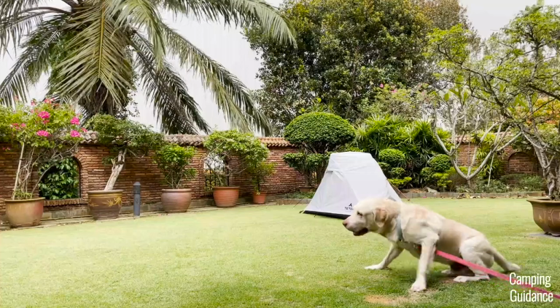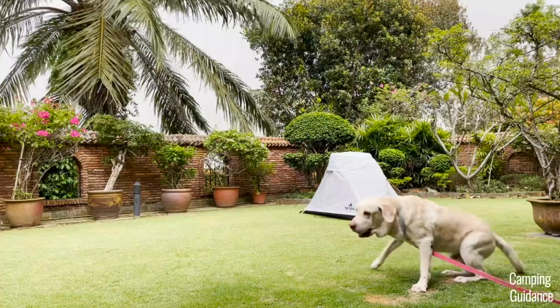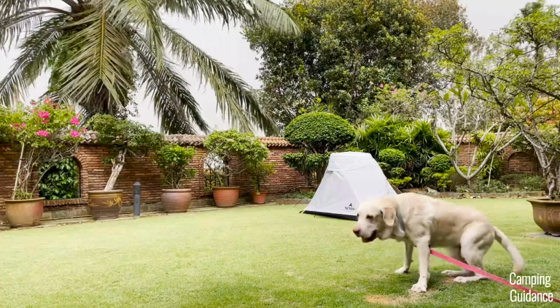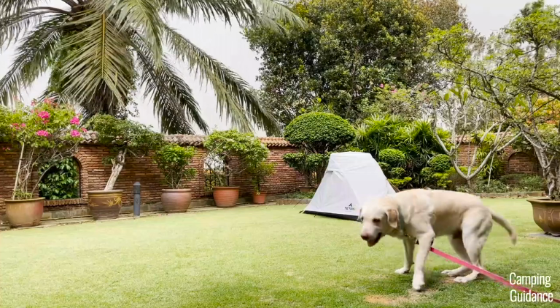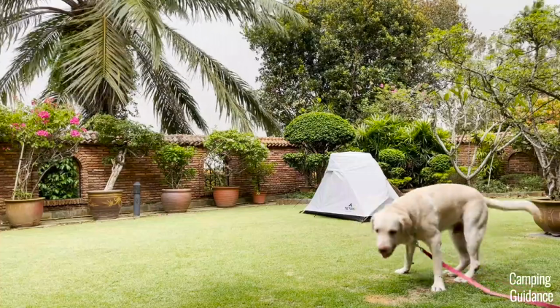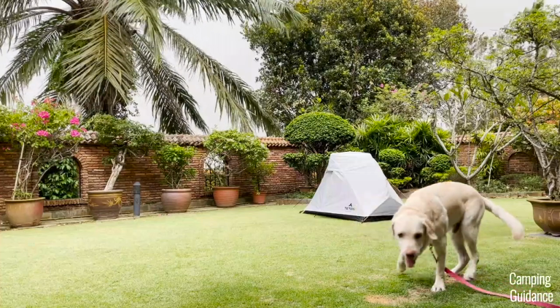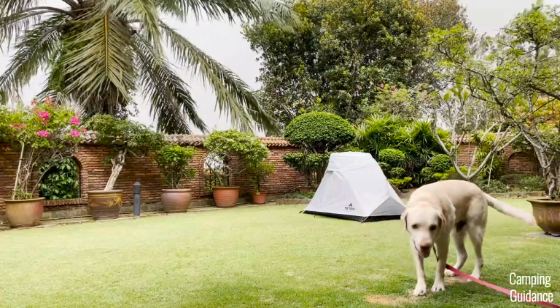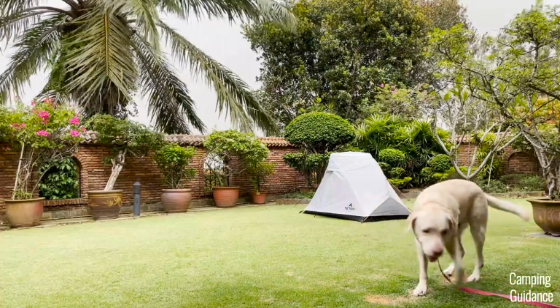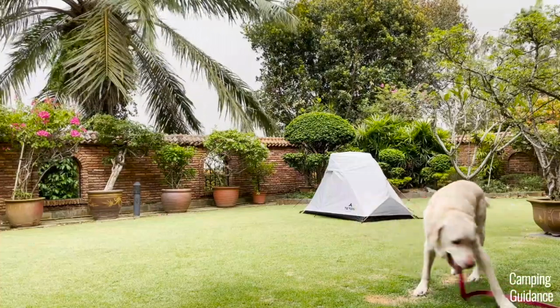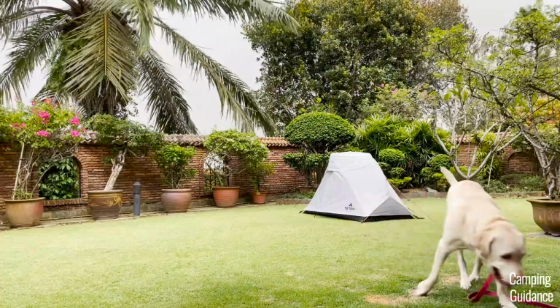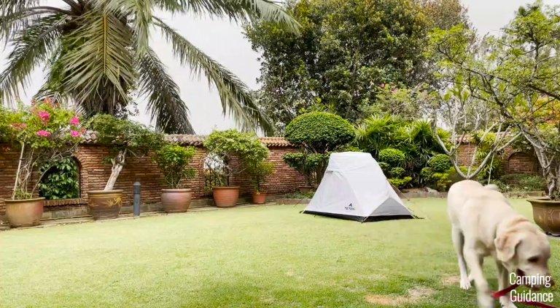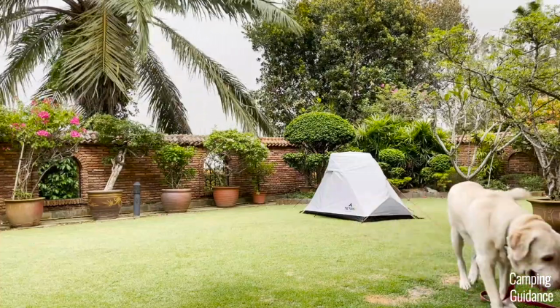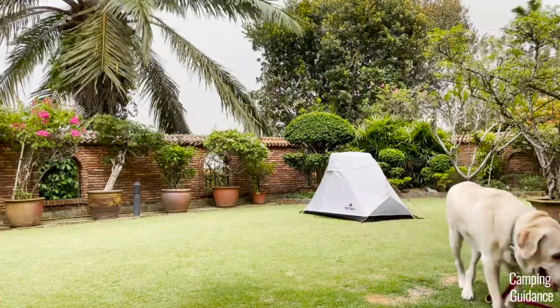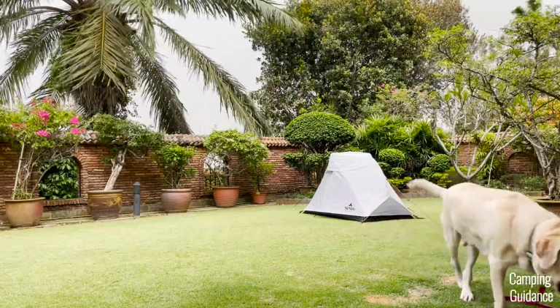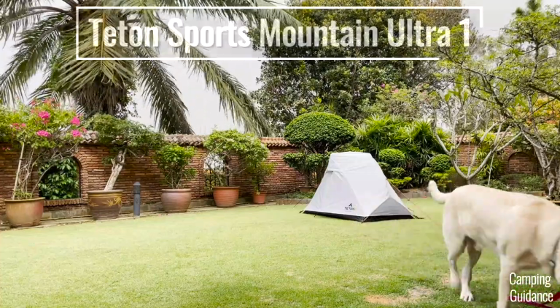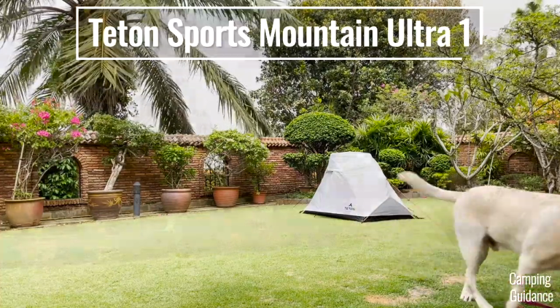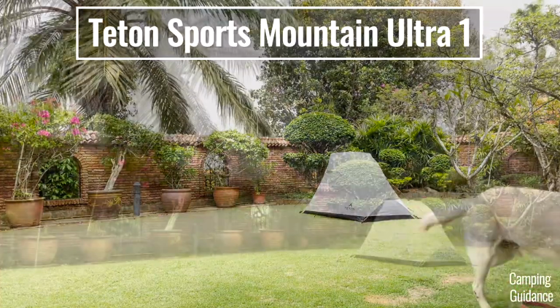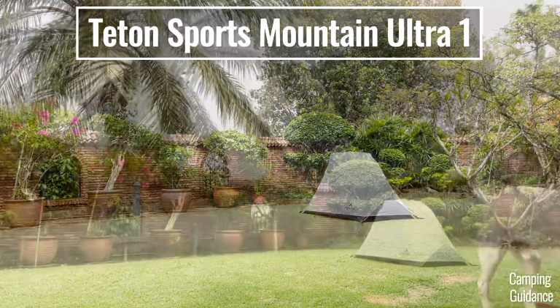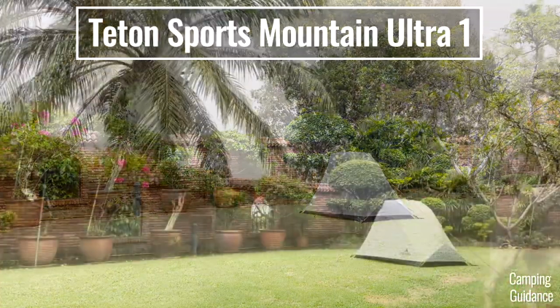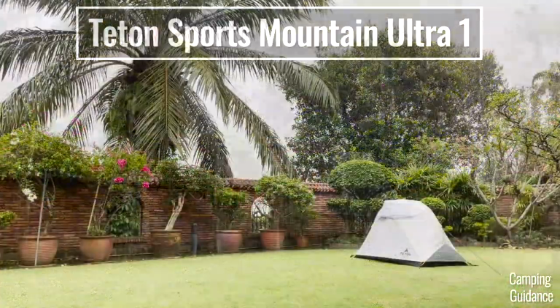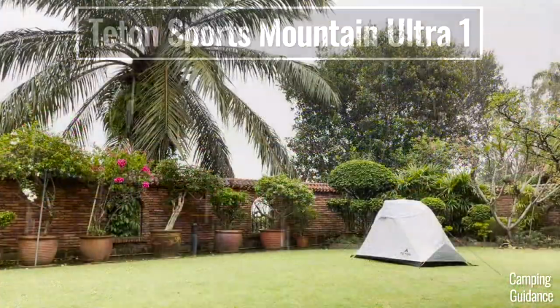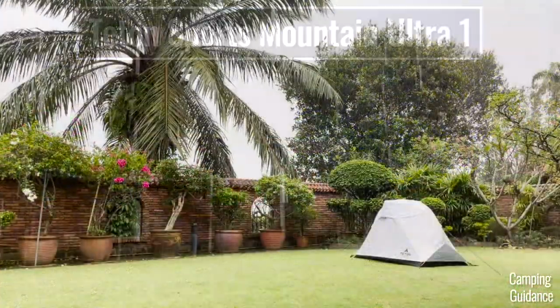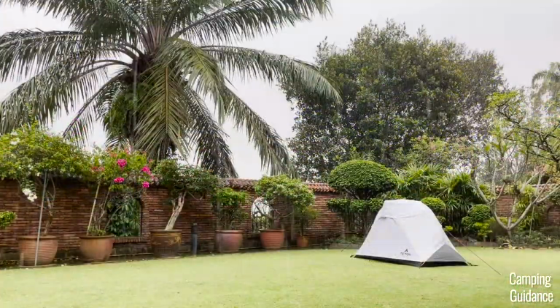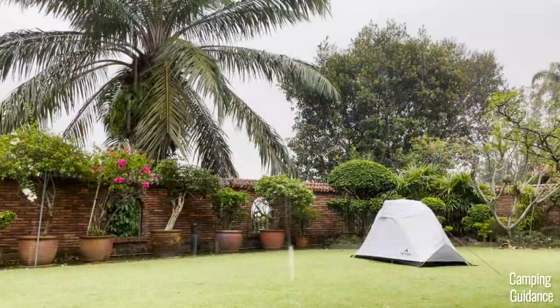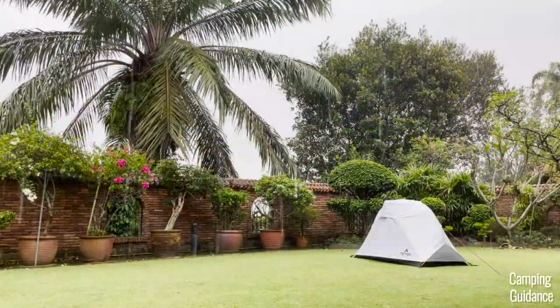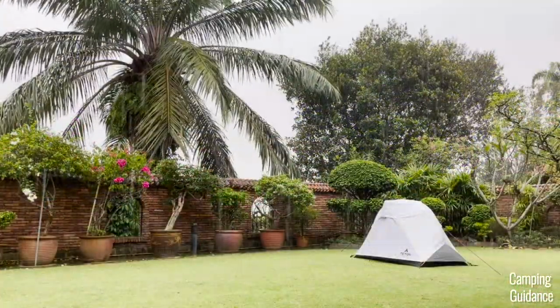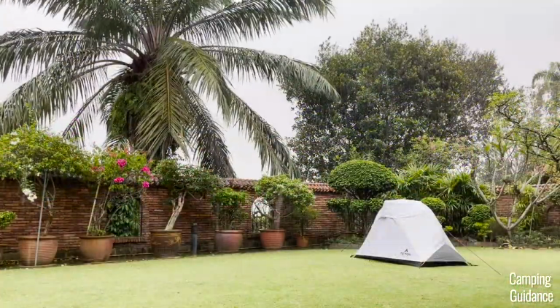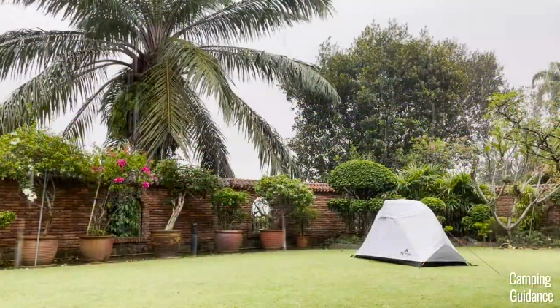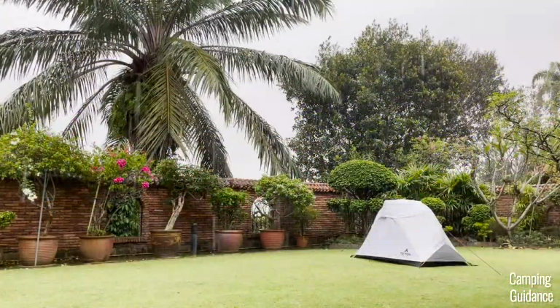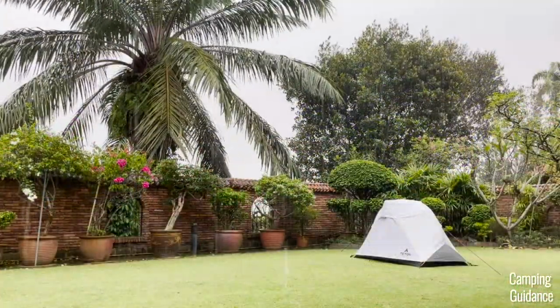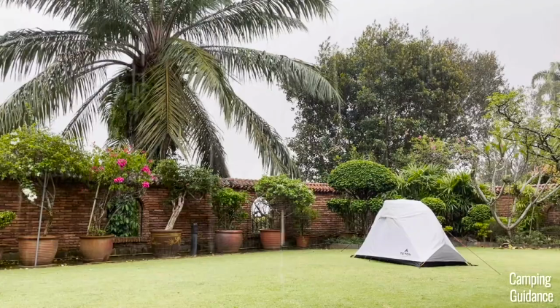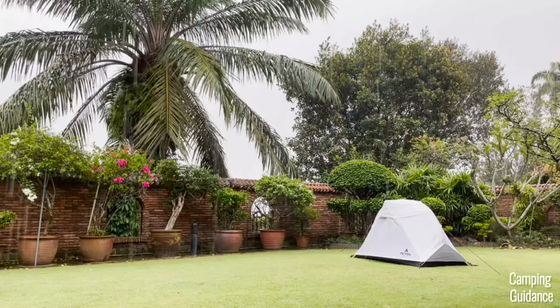In this video, I'll be testing this Teton Sports Mountain Ultra one-person tent against some pretty heavy rain.